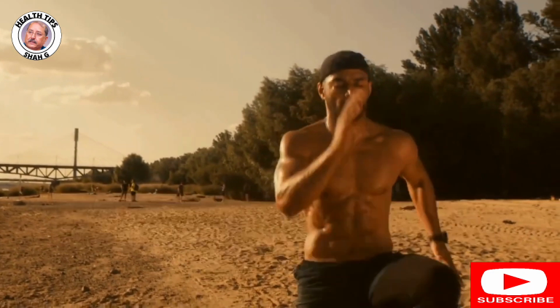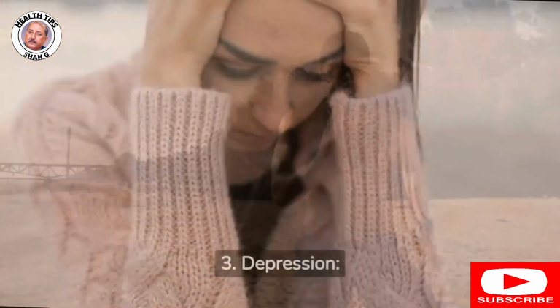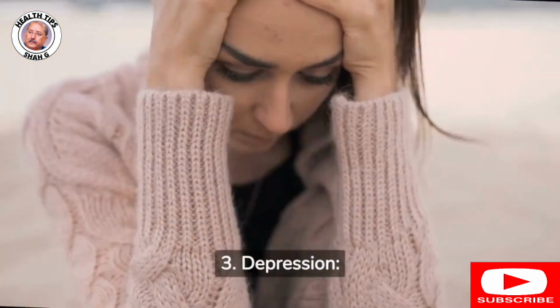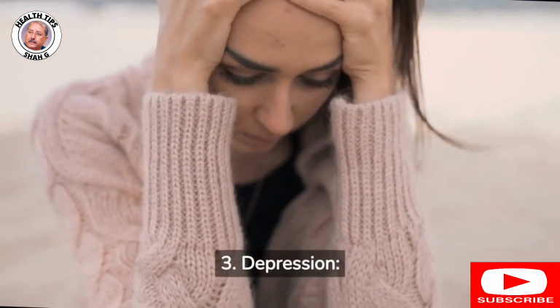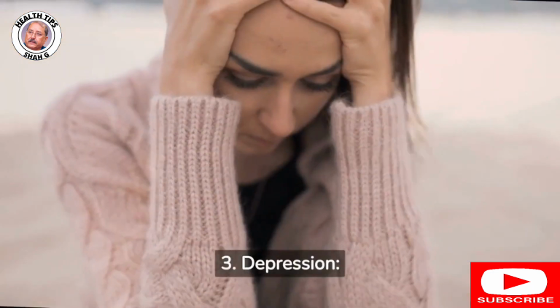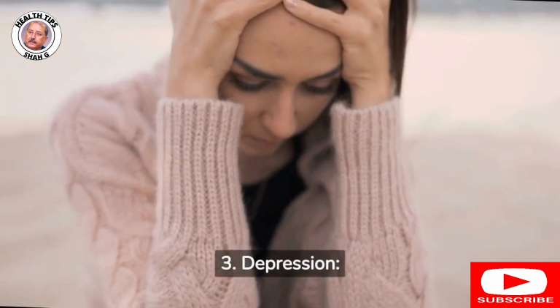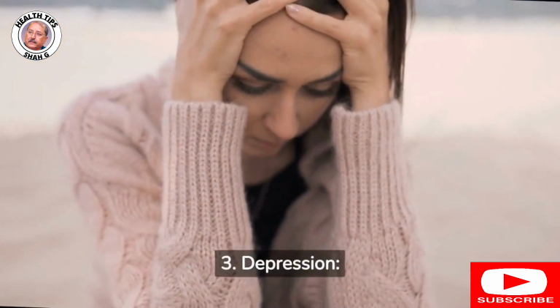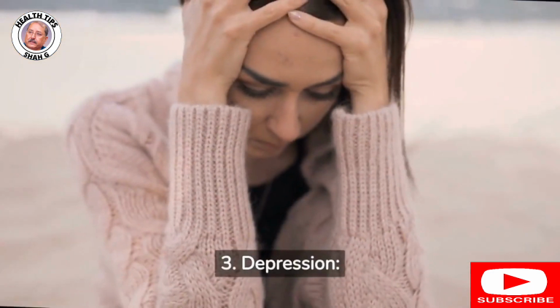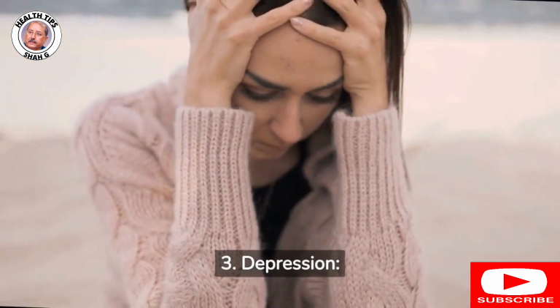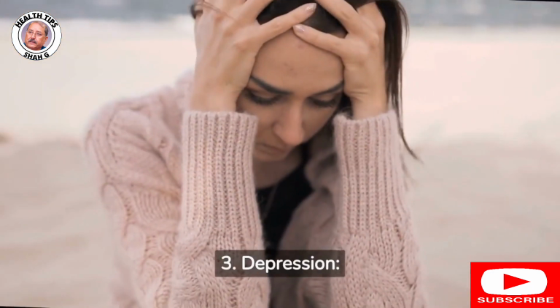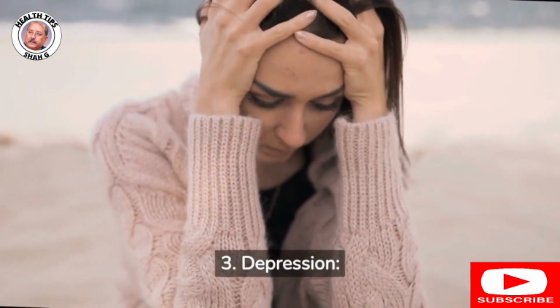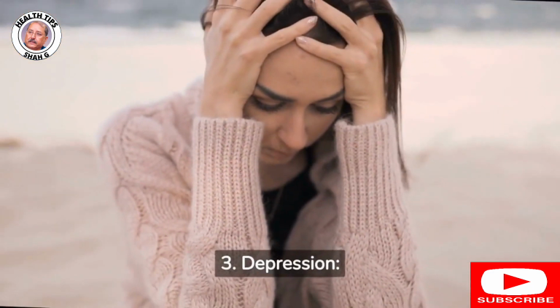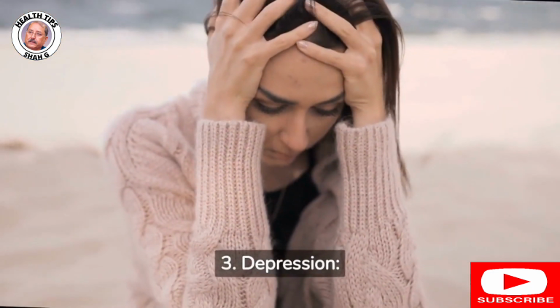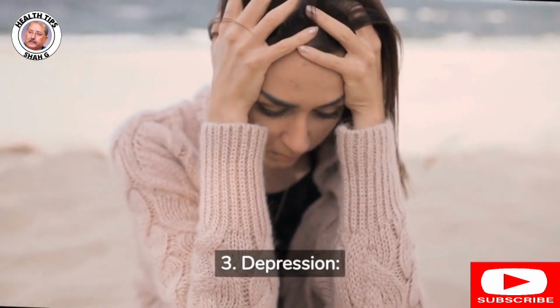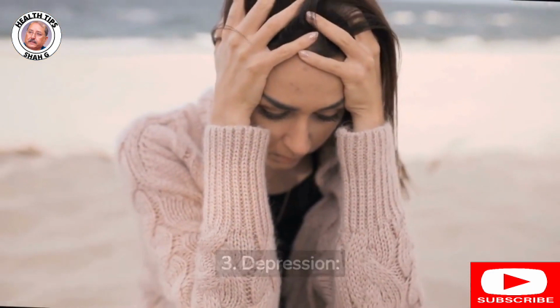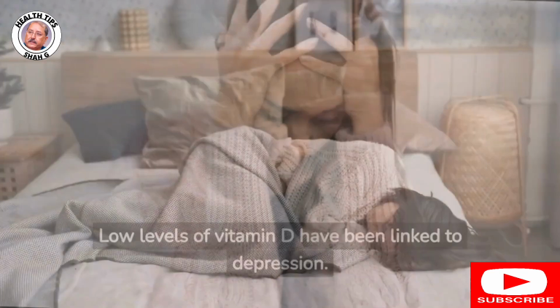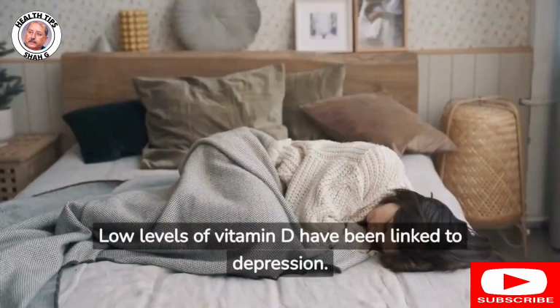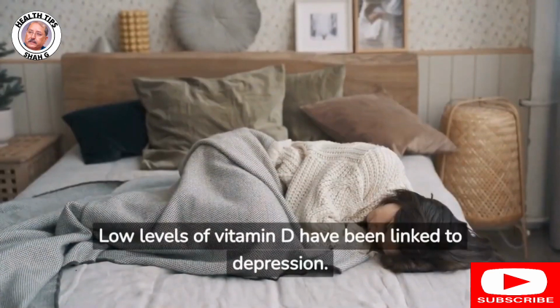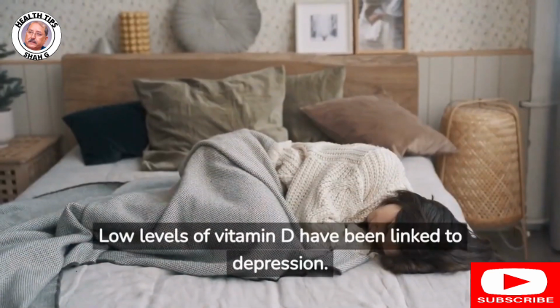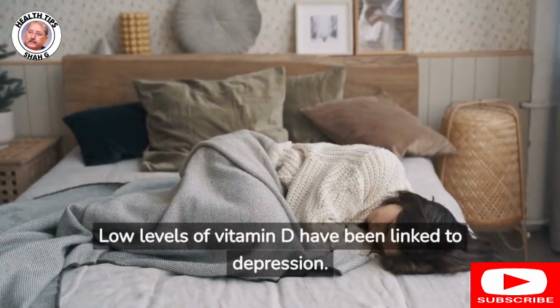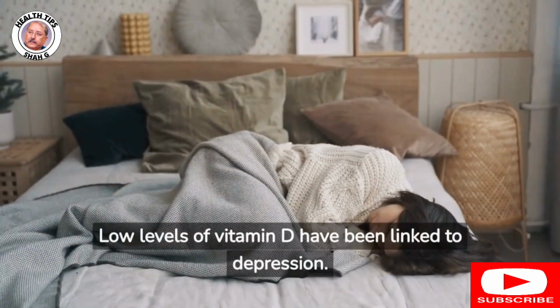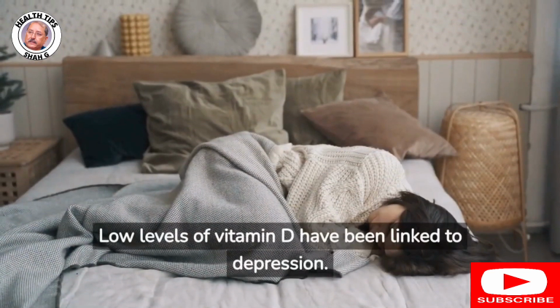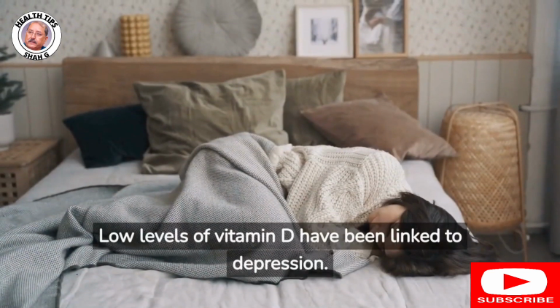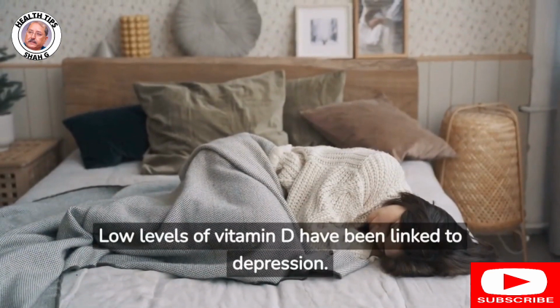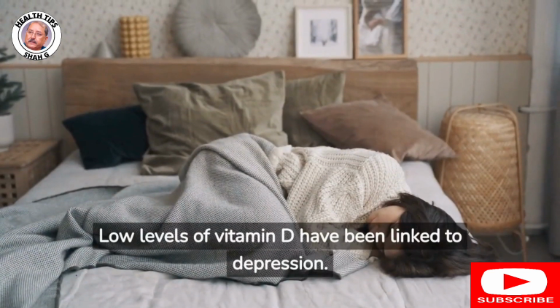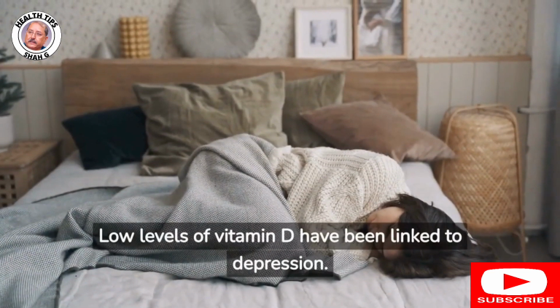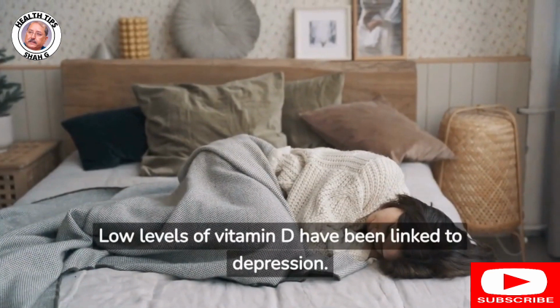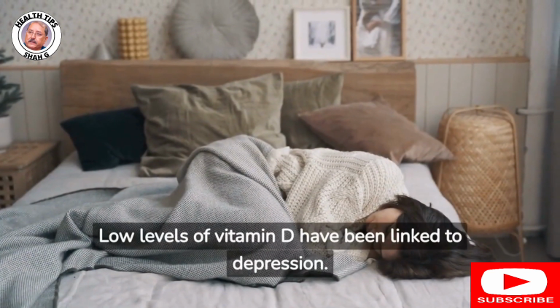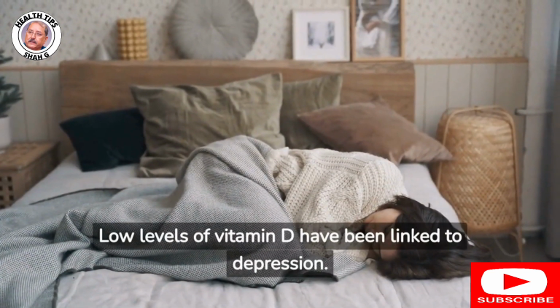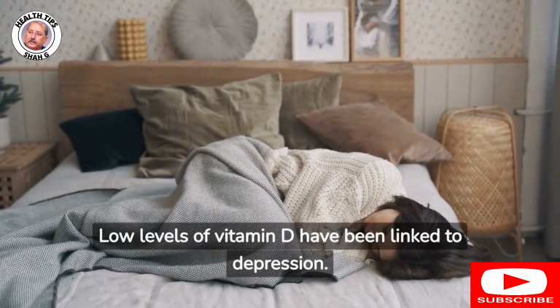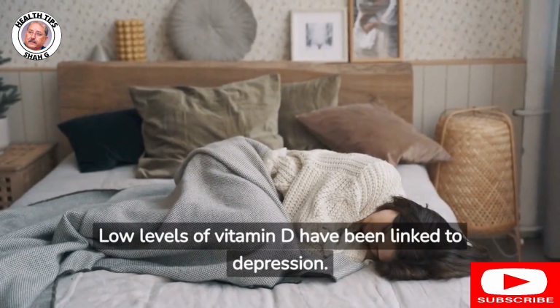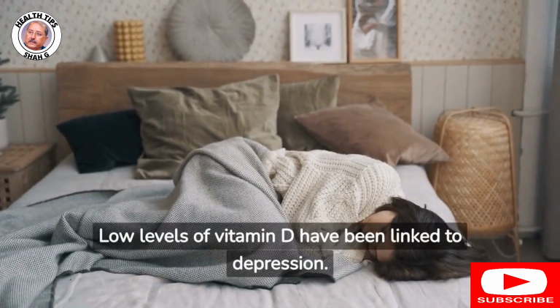3. Depression: Low levels of vitamin D have been linked to depression.